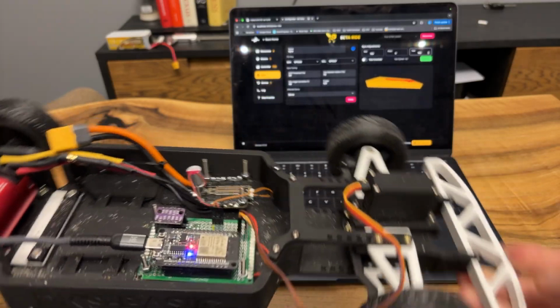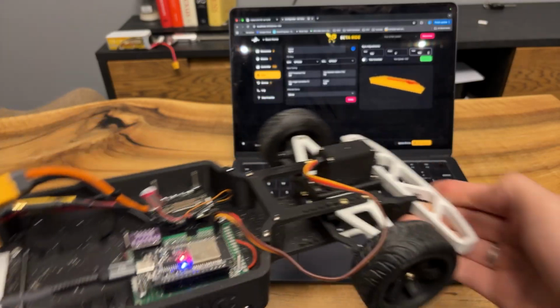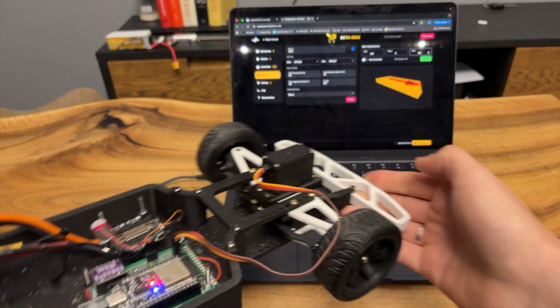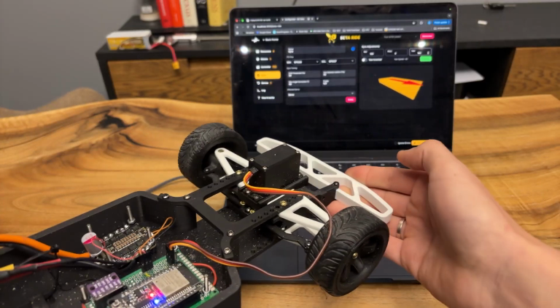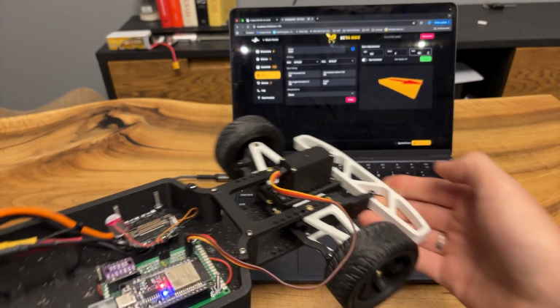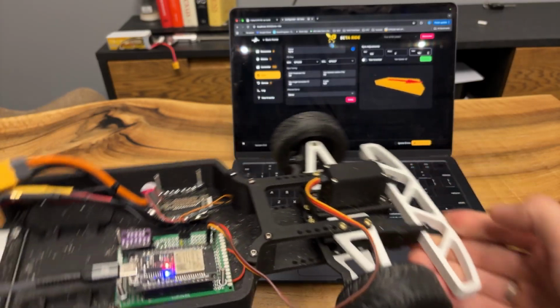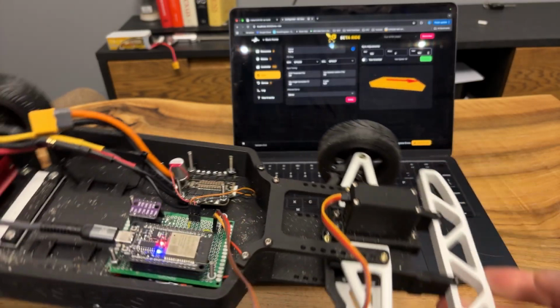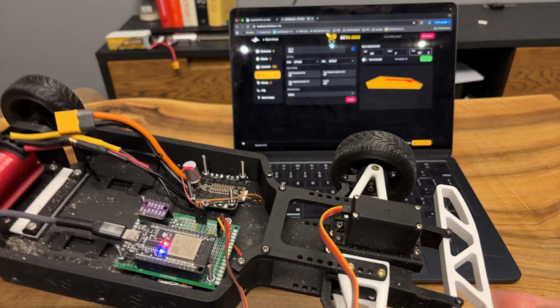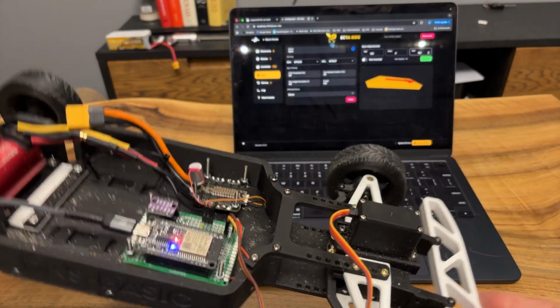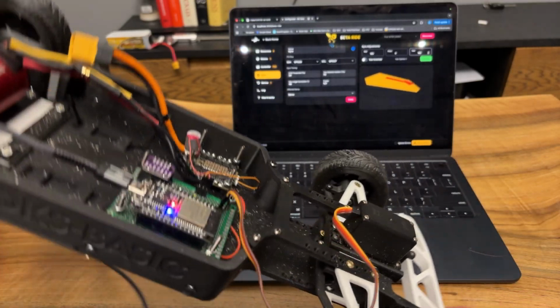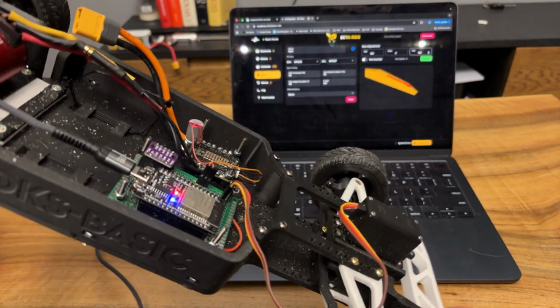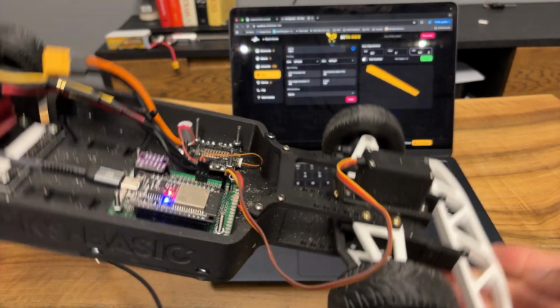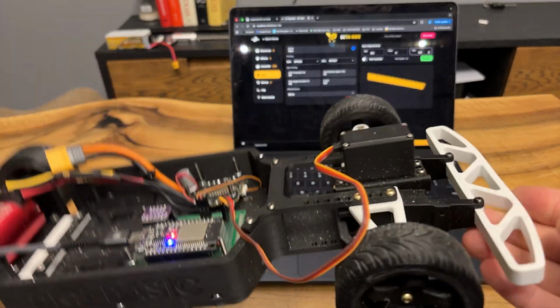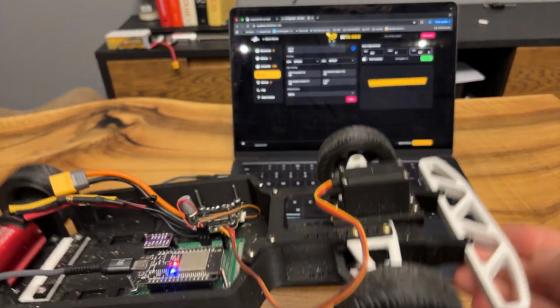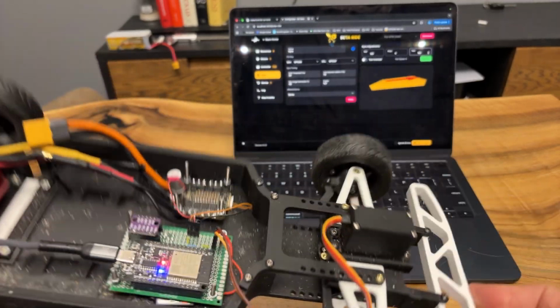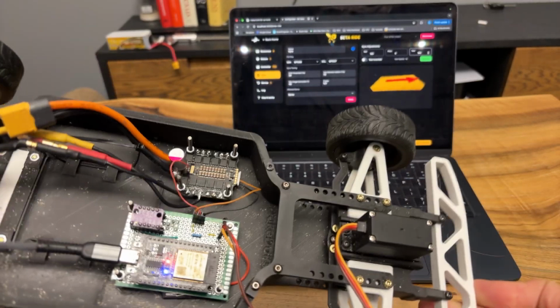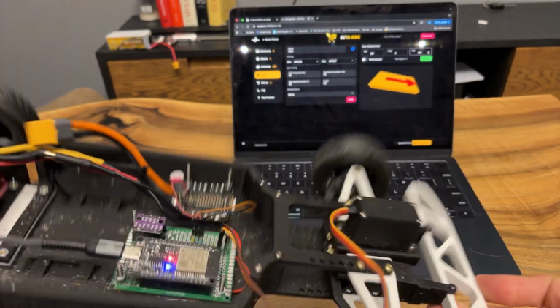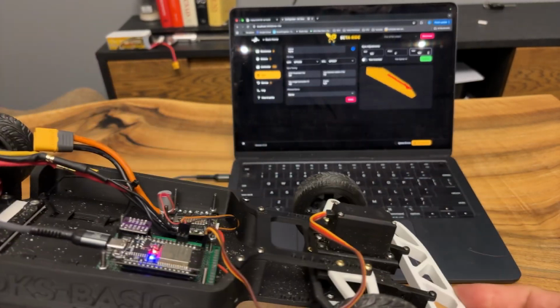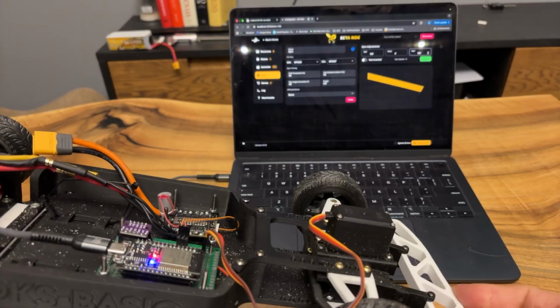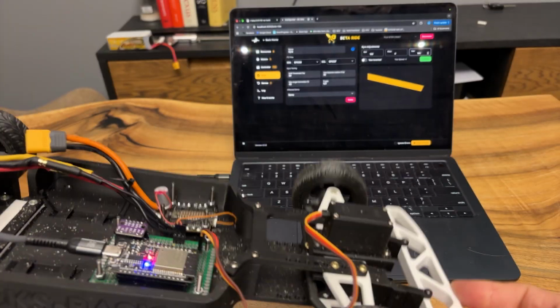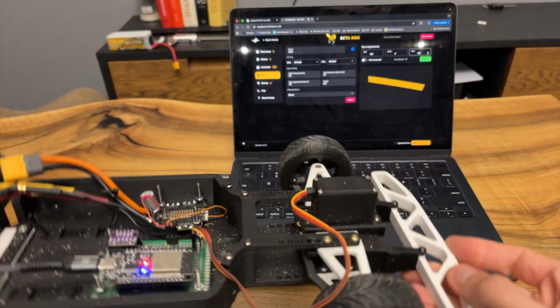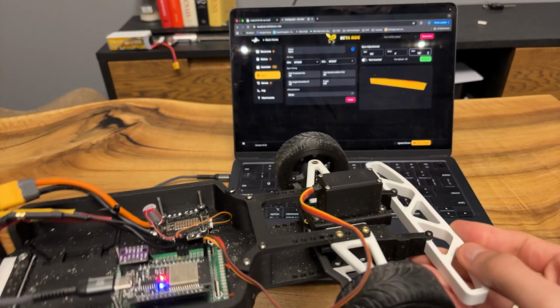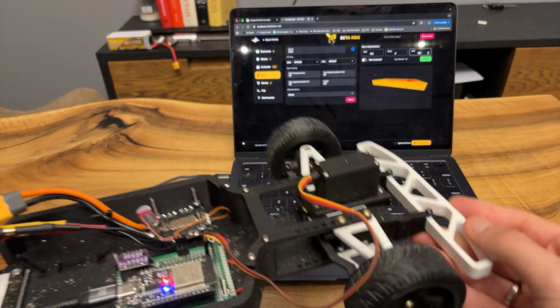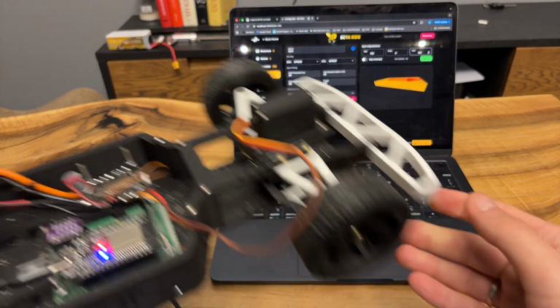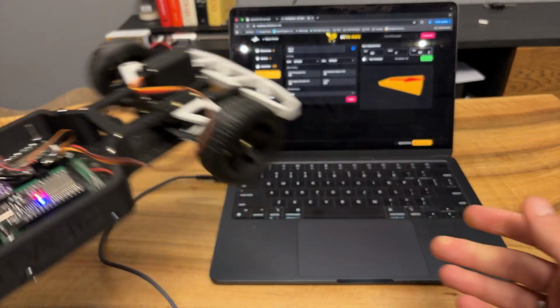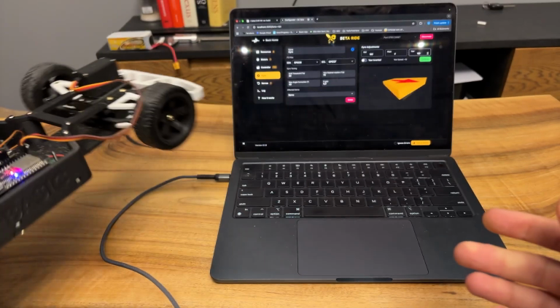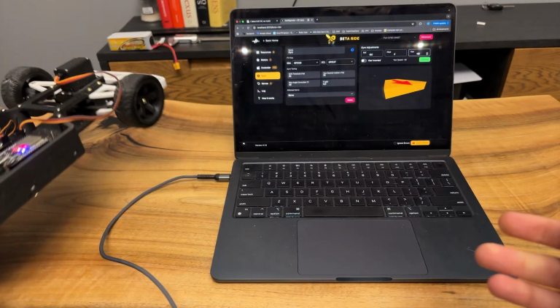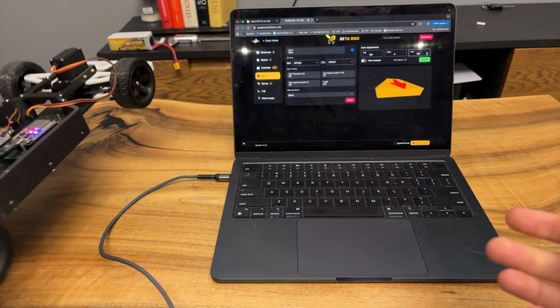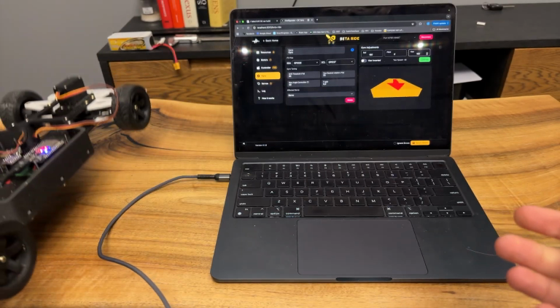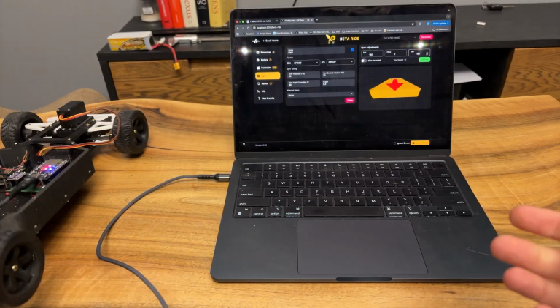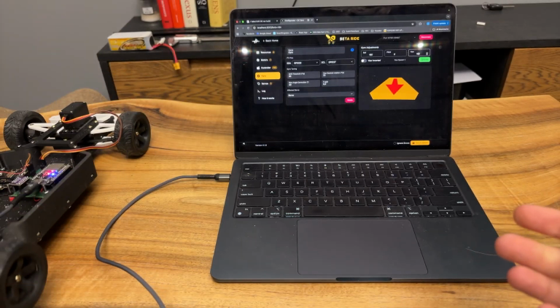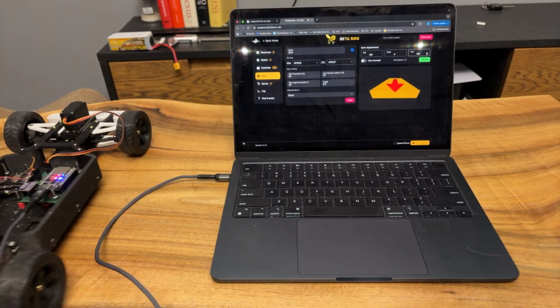From previous videos, you know that I'm building BetterRide, the ultimate car configurator. So adding a drift assistant sounds like a sweet spot for me.